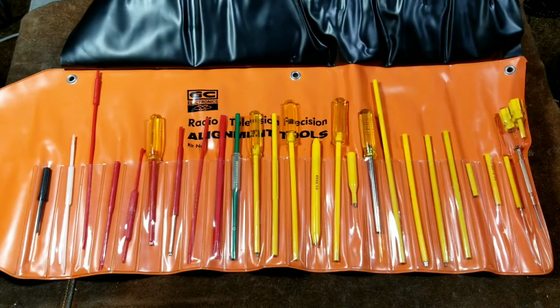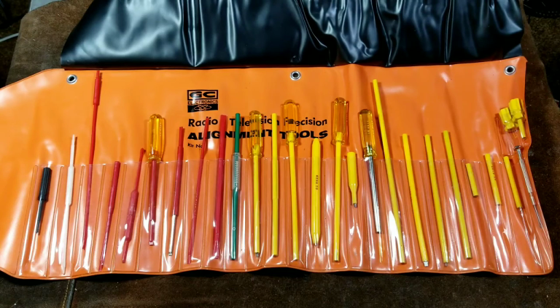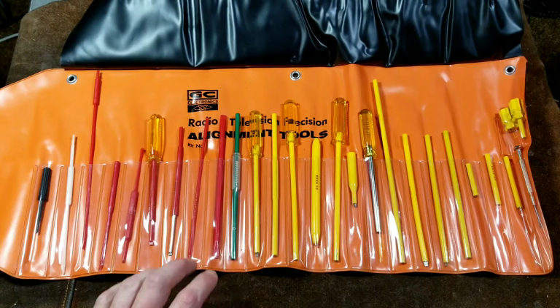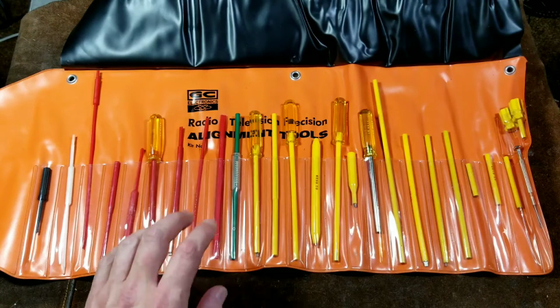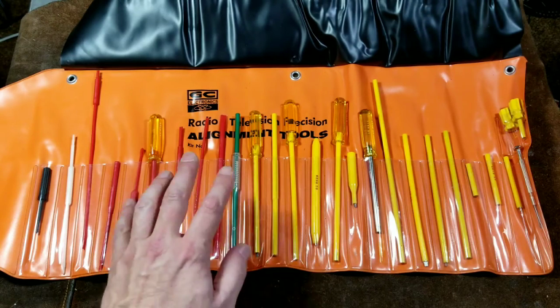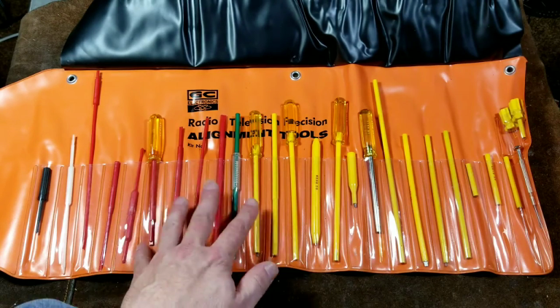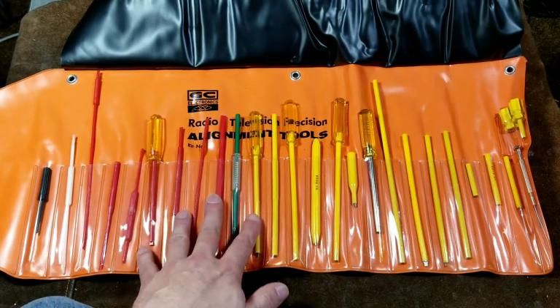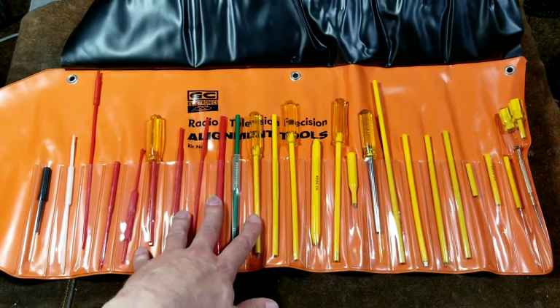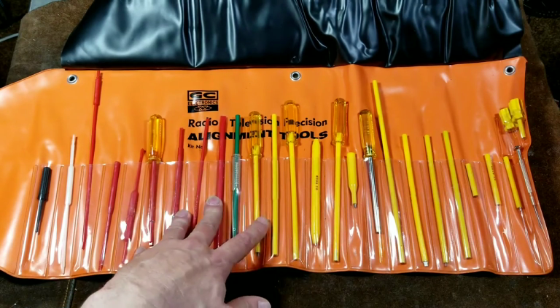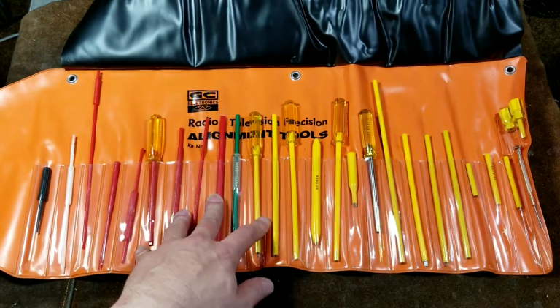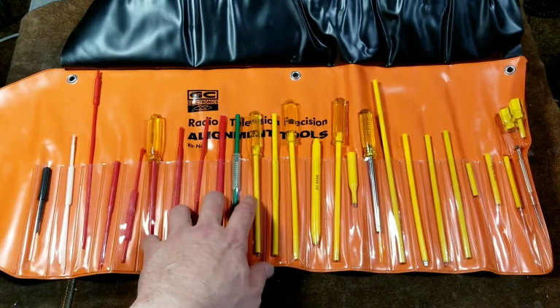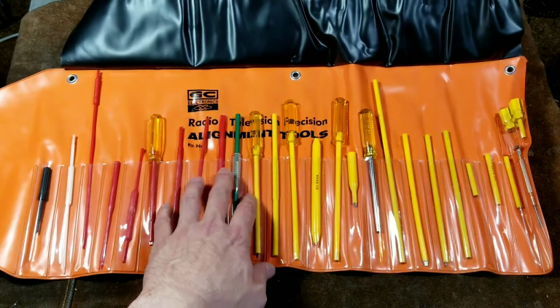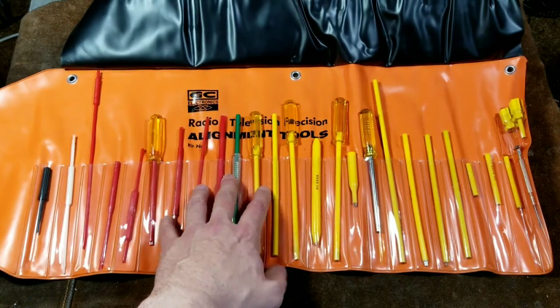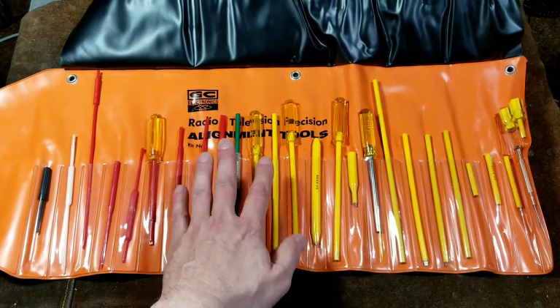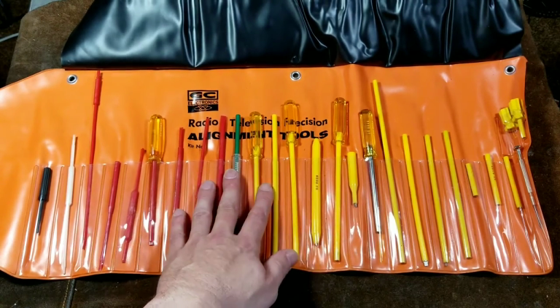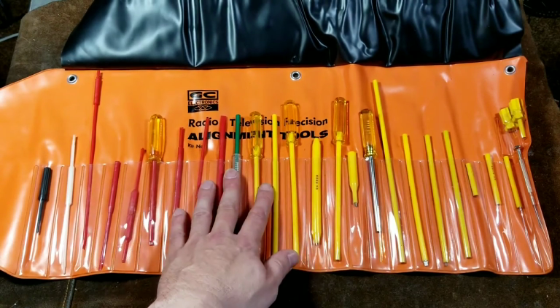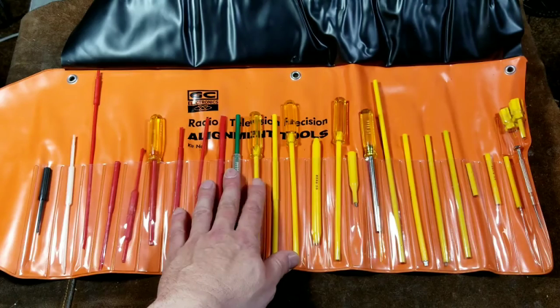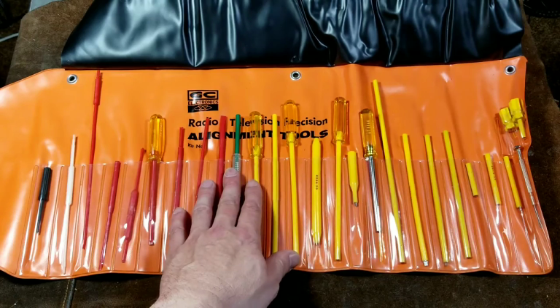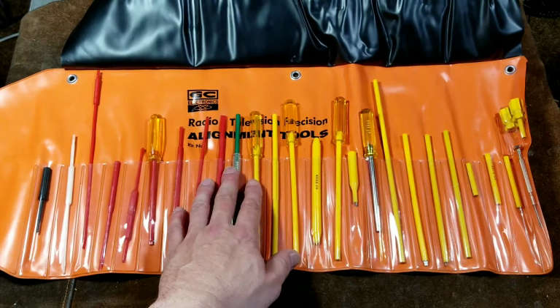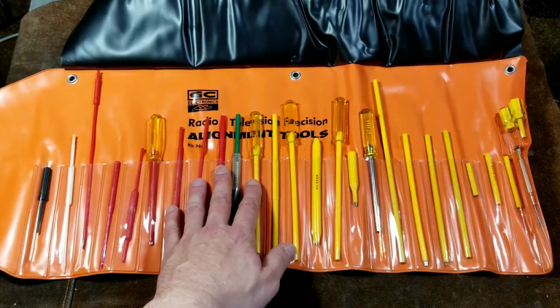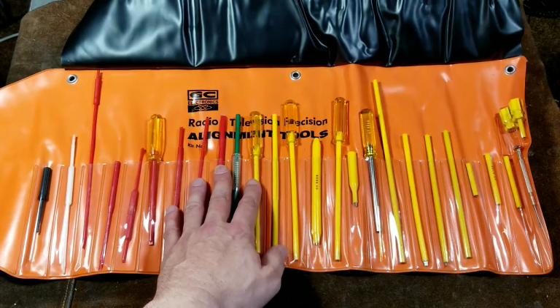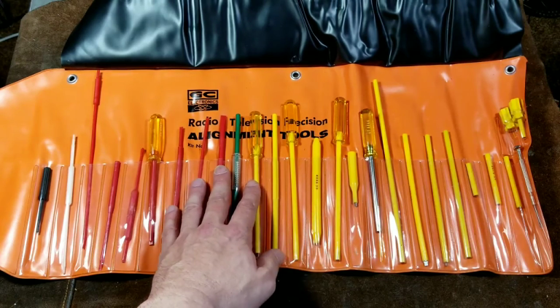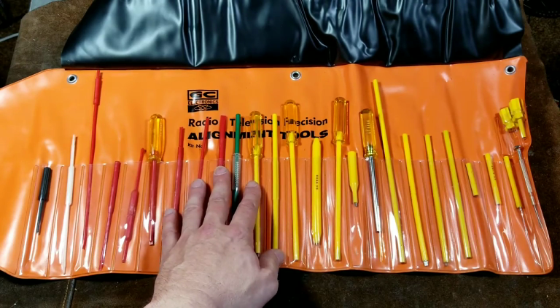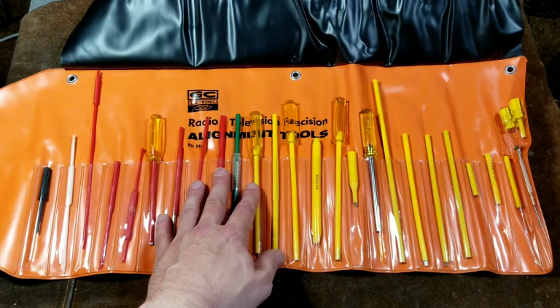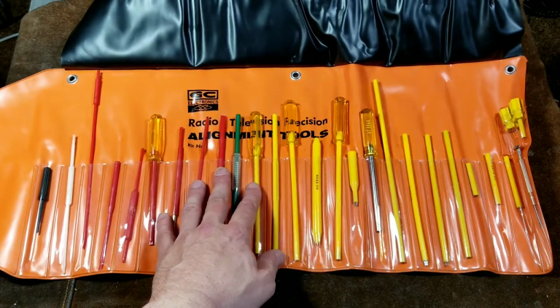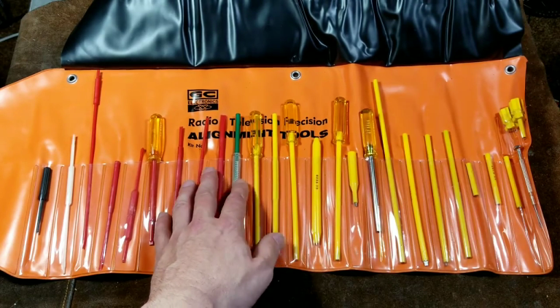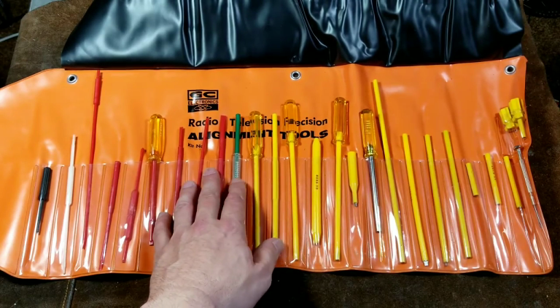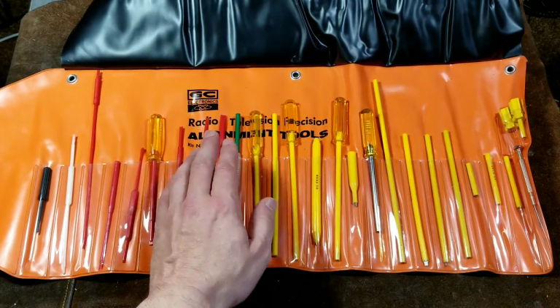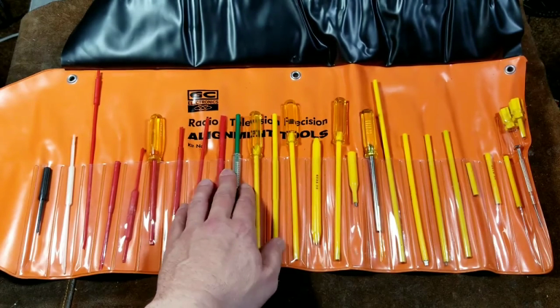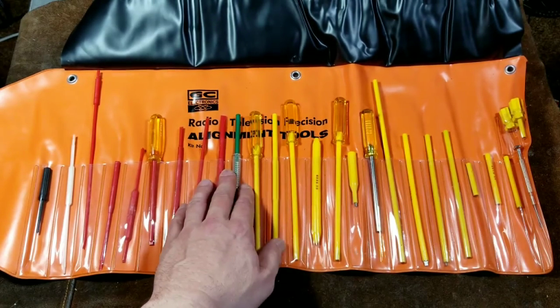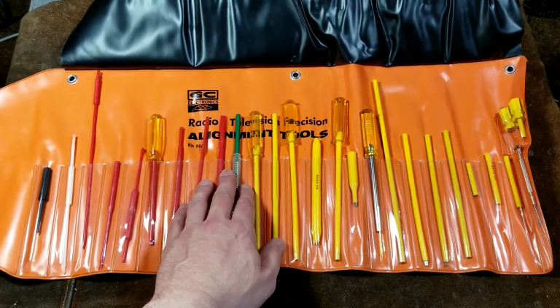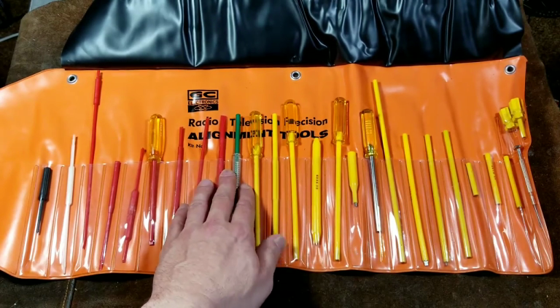Cadis Maximus here, with a review of the GC Electronics Radio and TV Alignment Screwdriver Set.